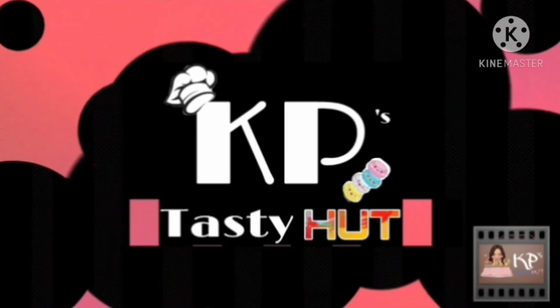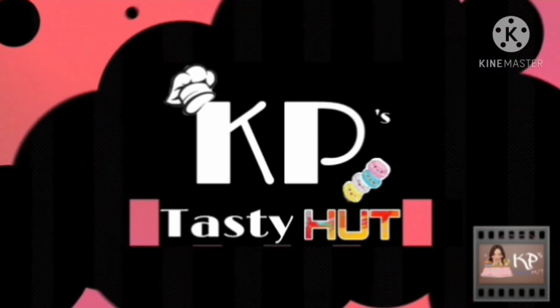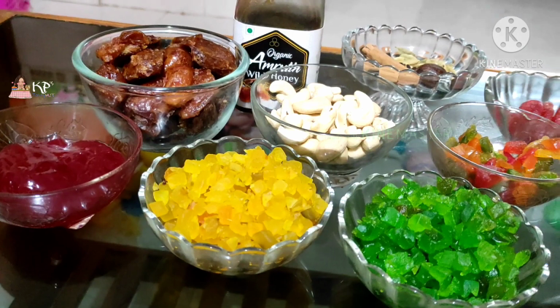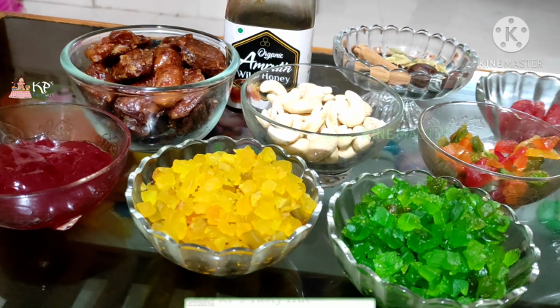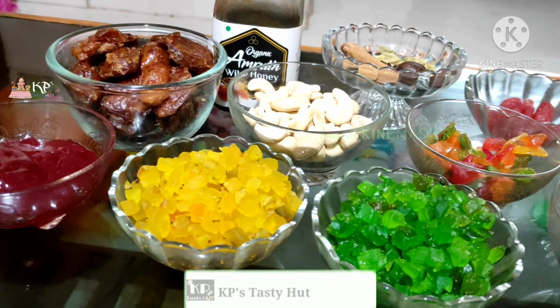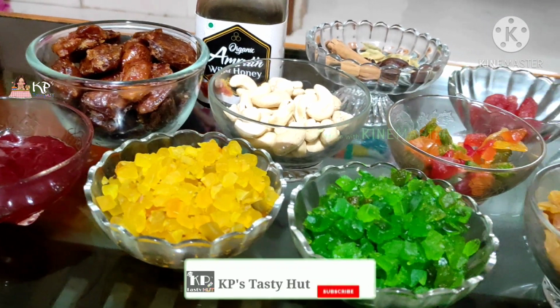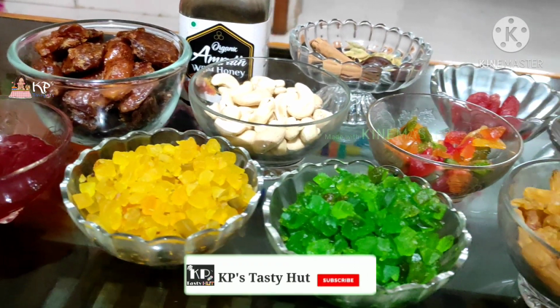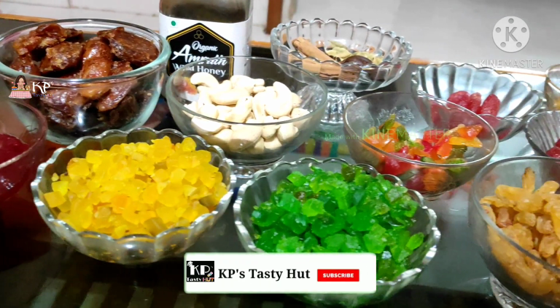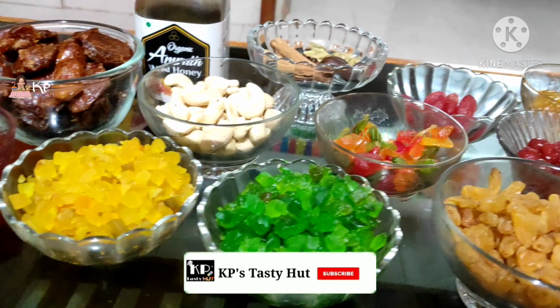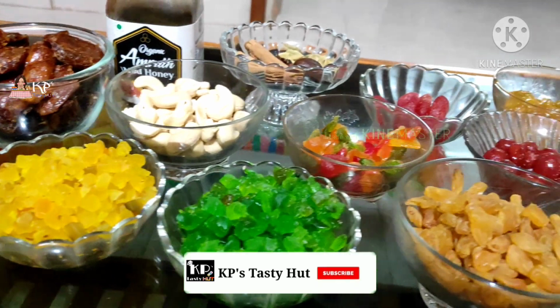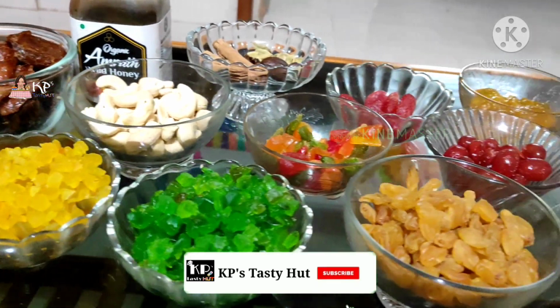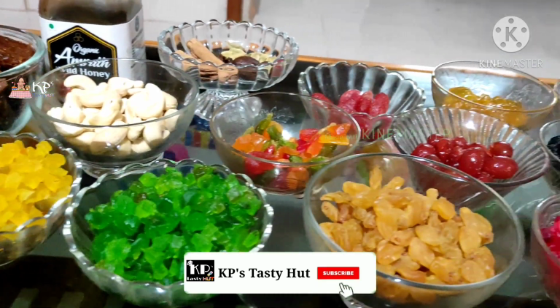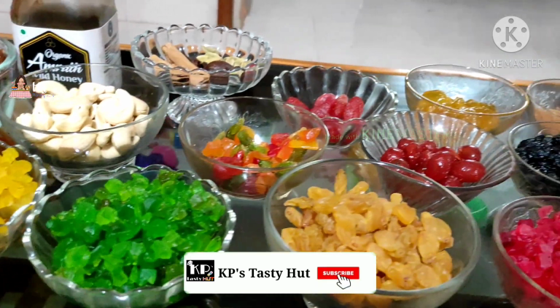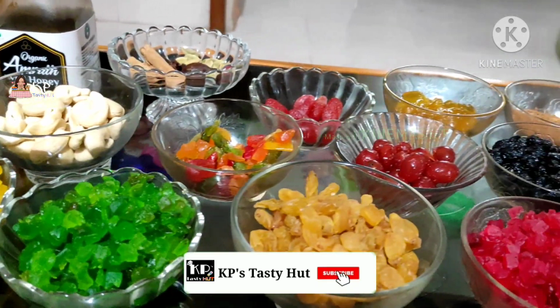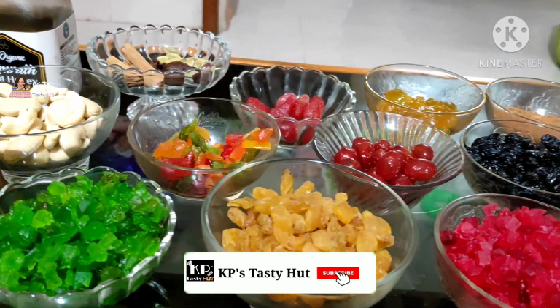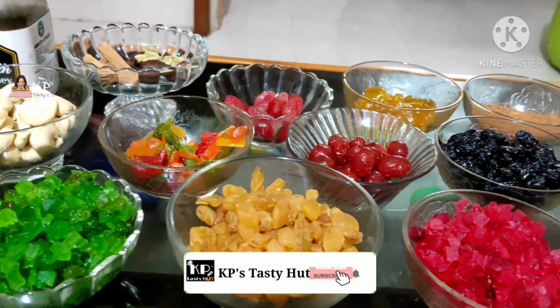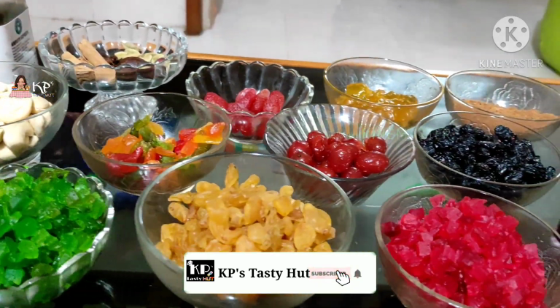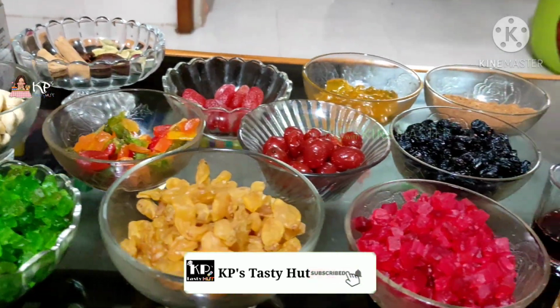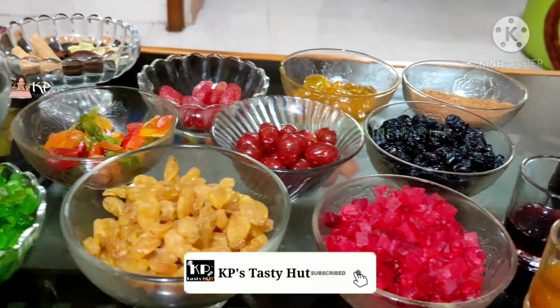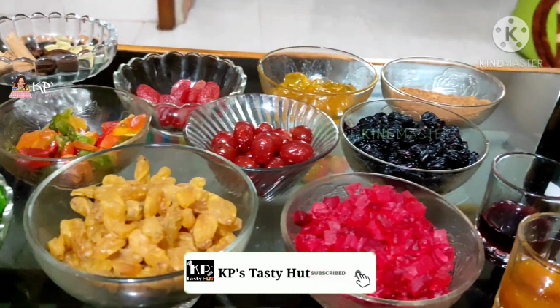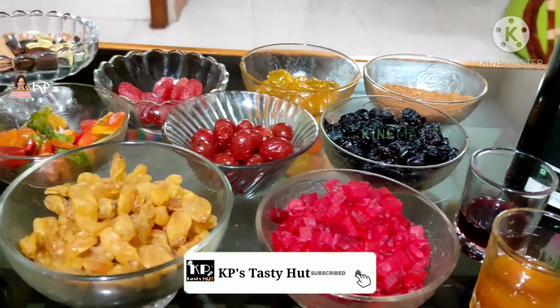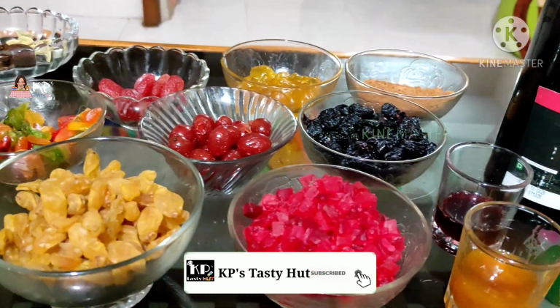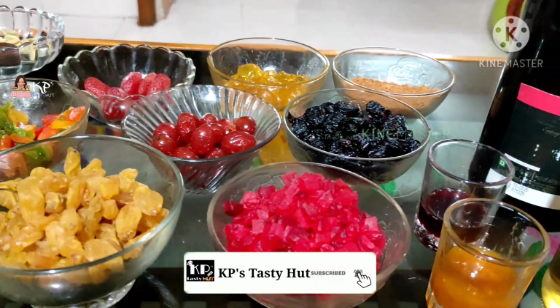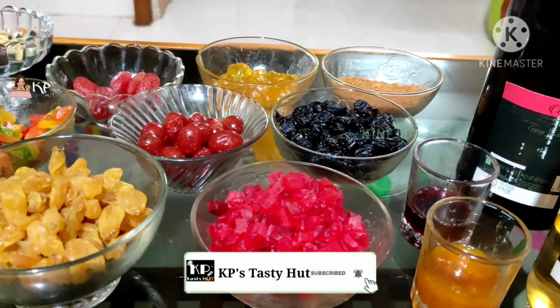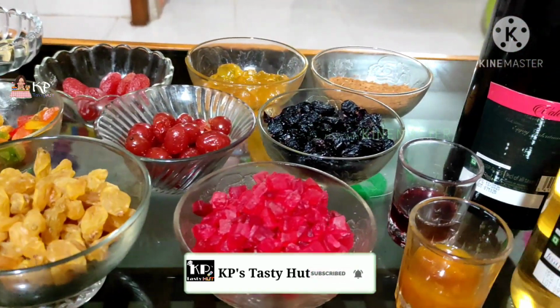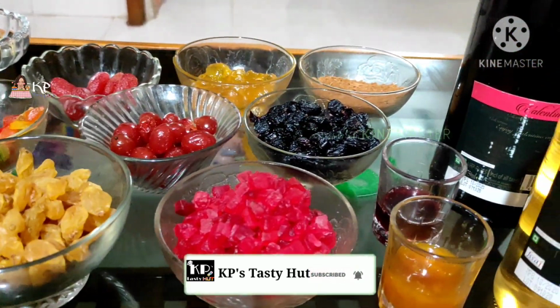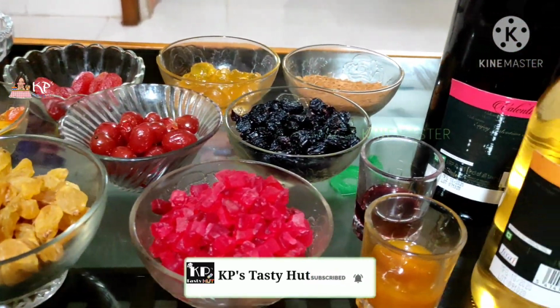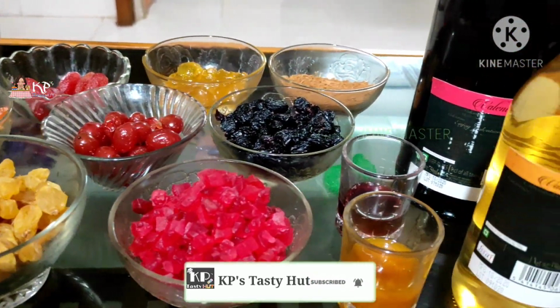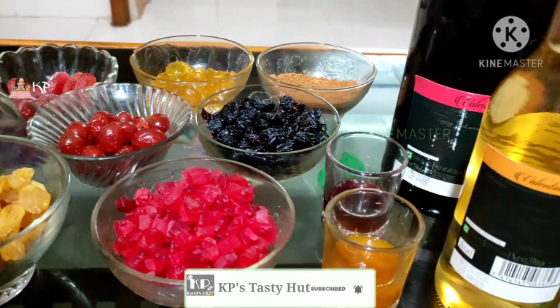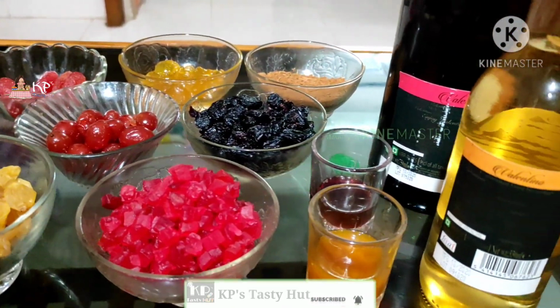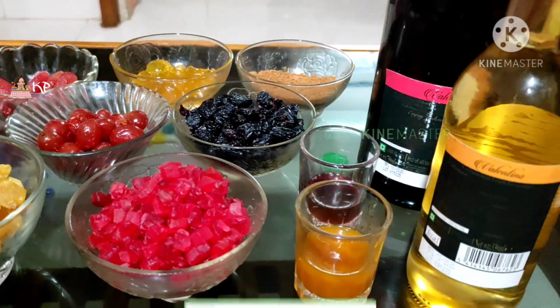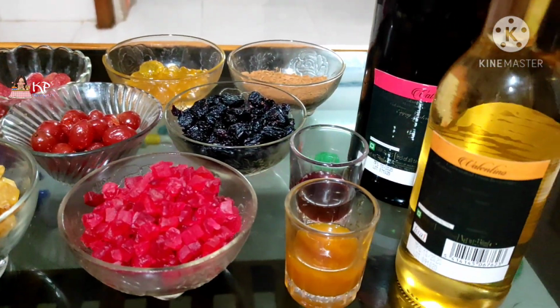Hello friends! Welcome to KP's Tasty Head! This is a variety of videos.